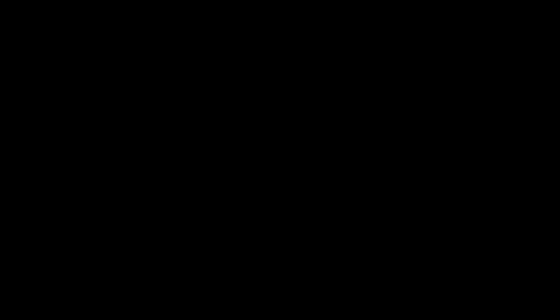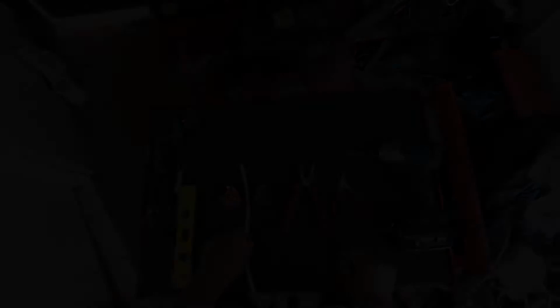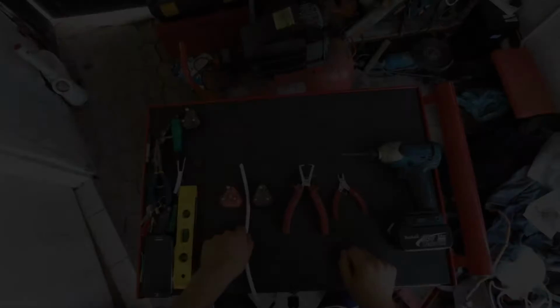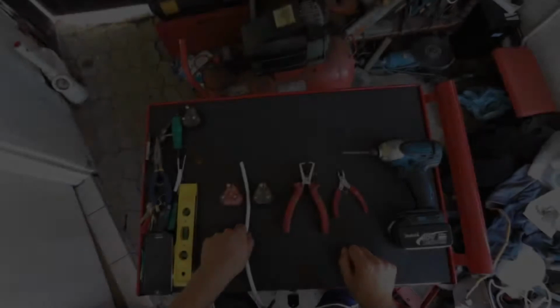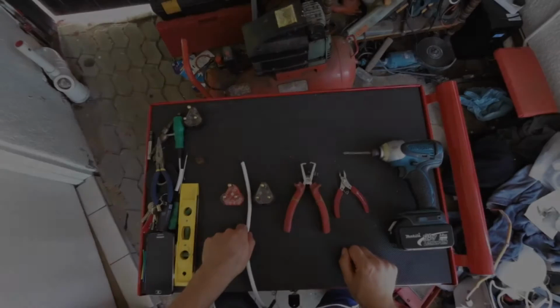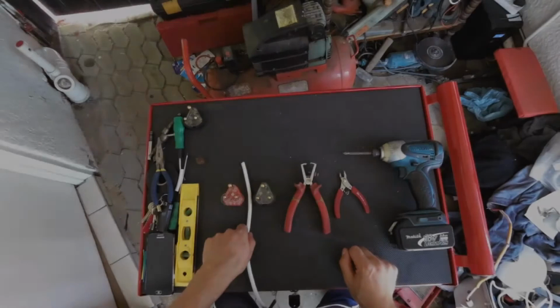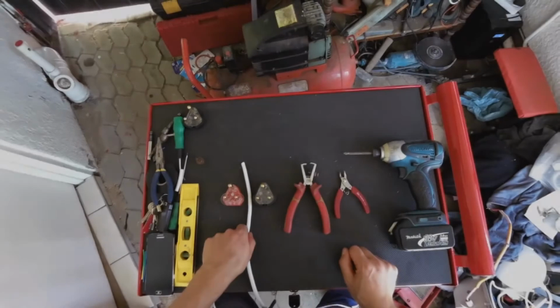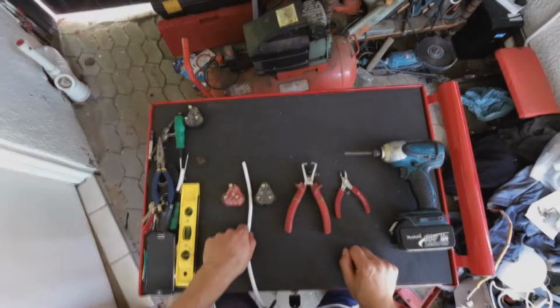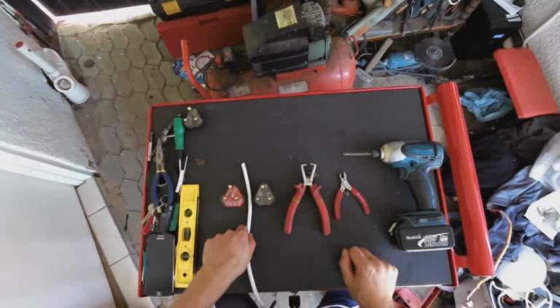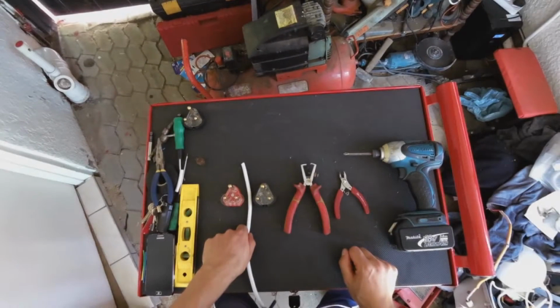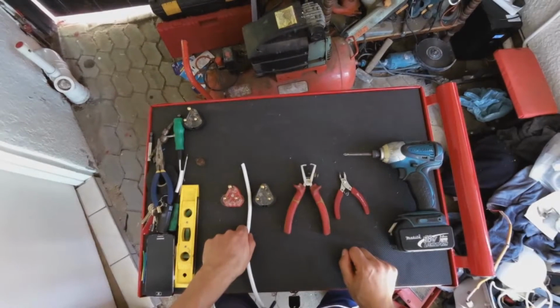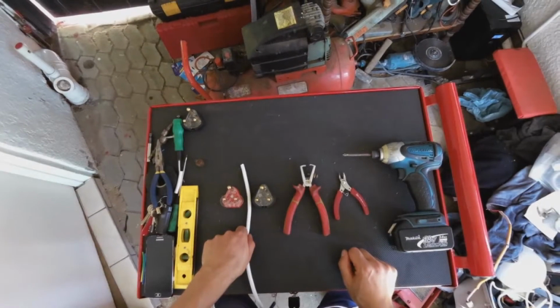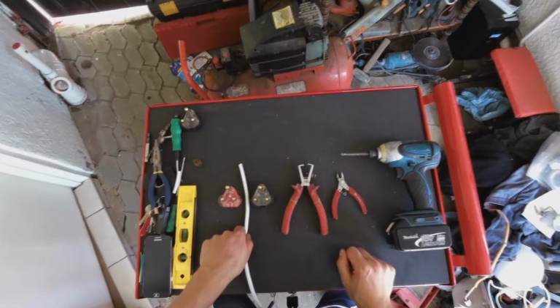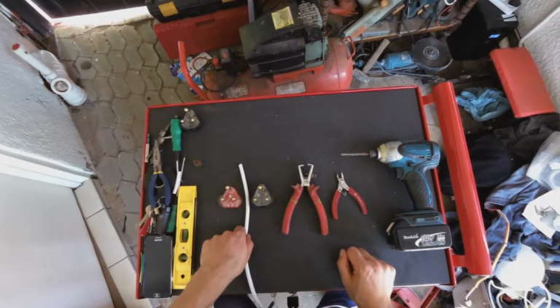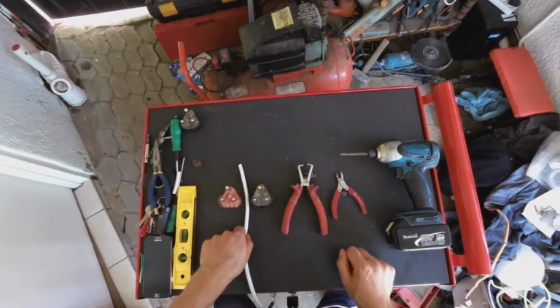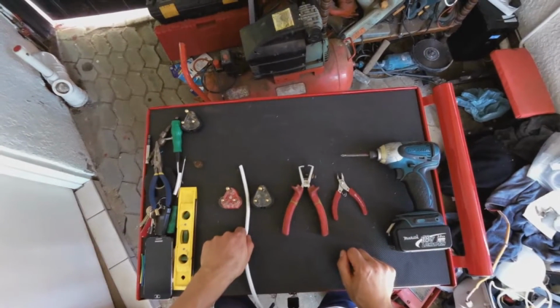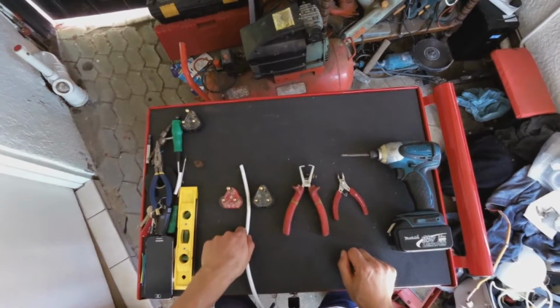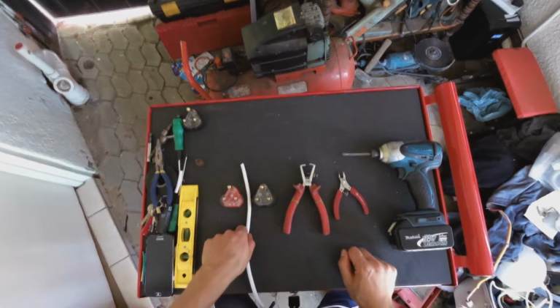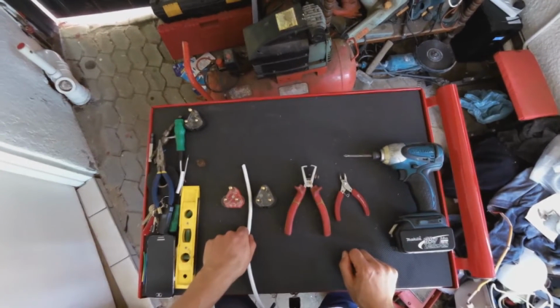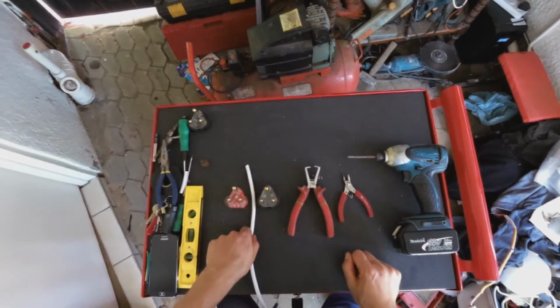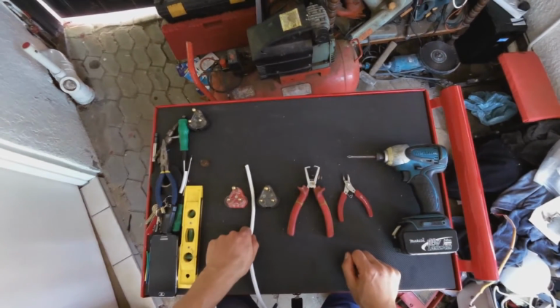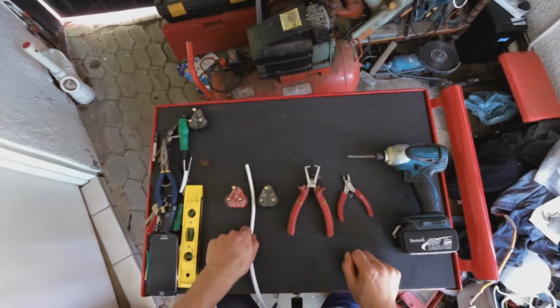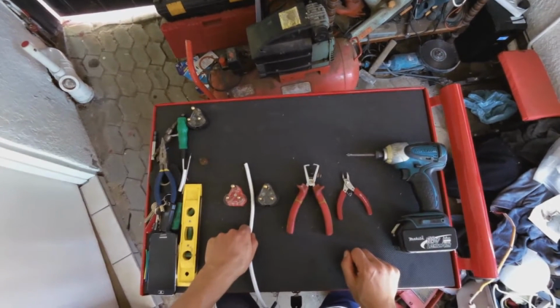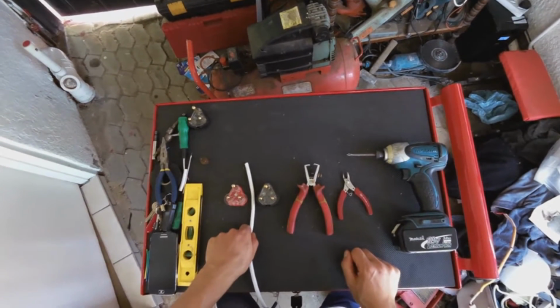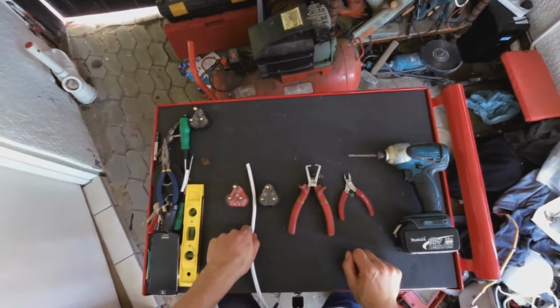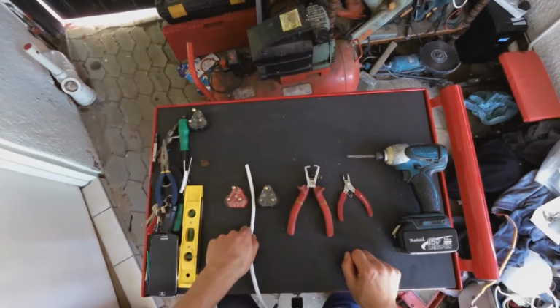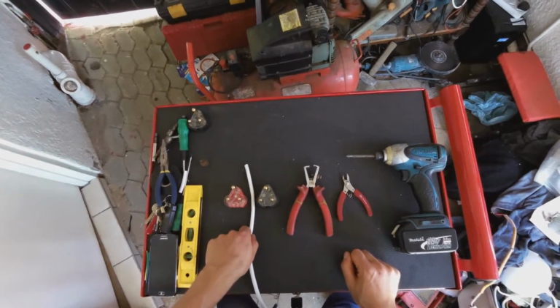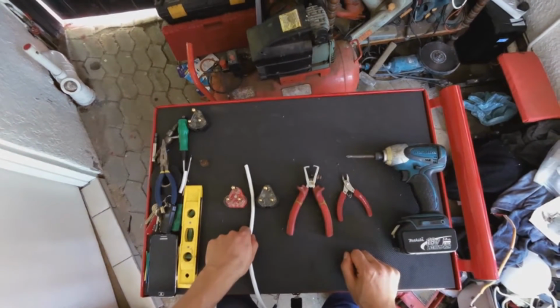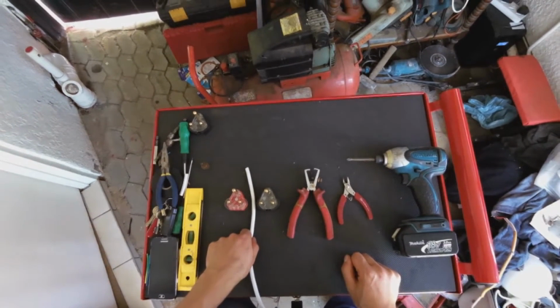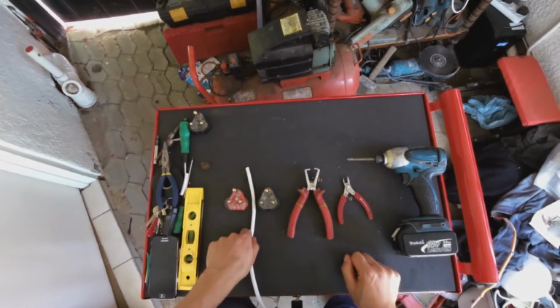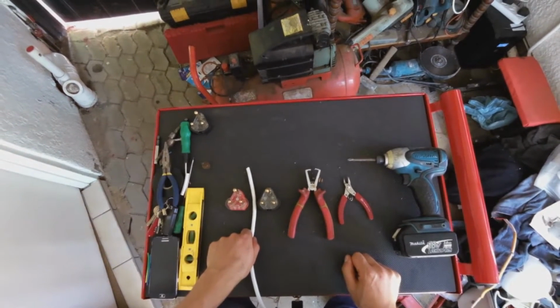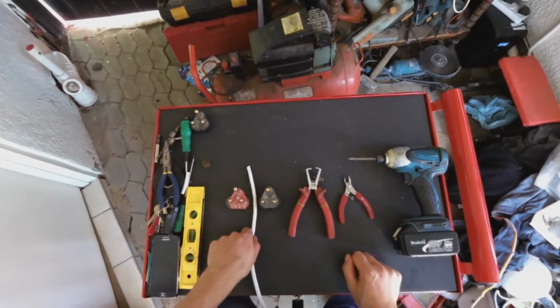Hi, this is how you wire a South African 3-prong plug.